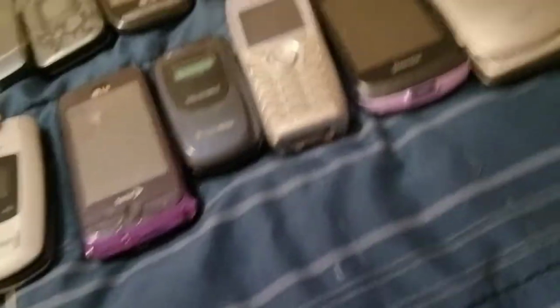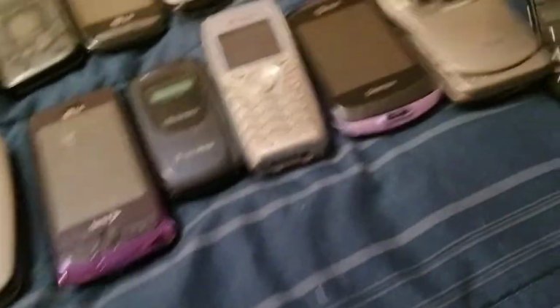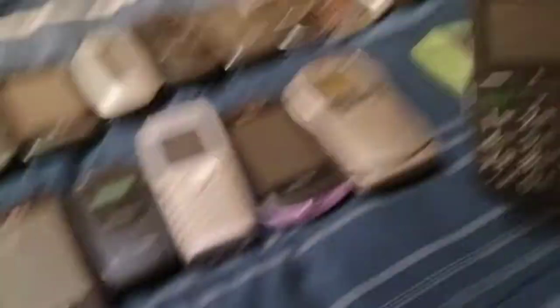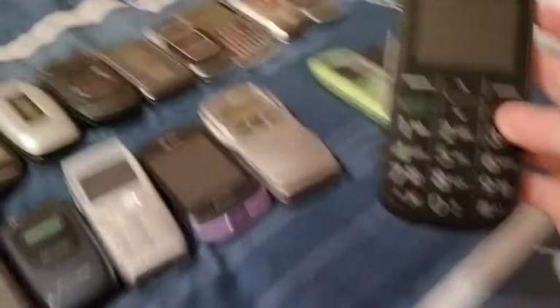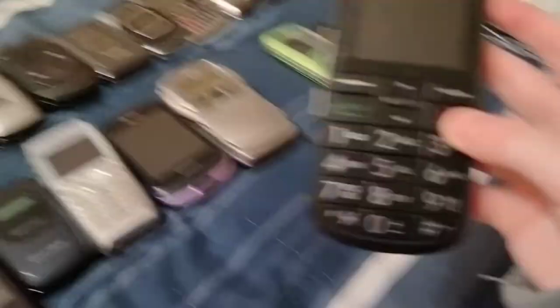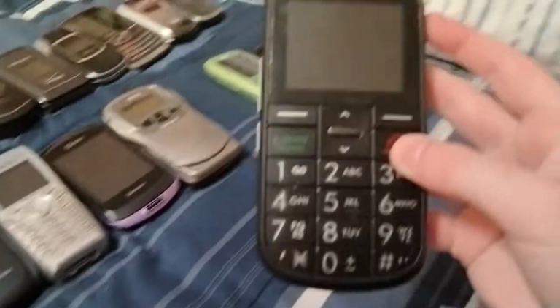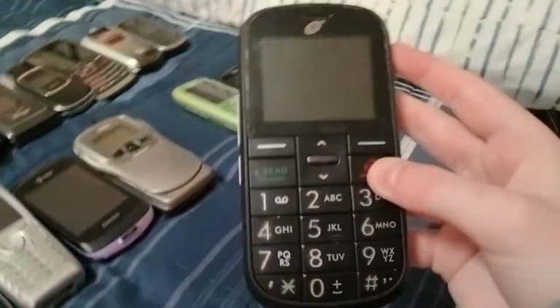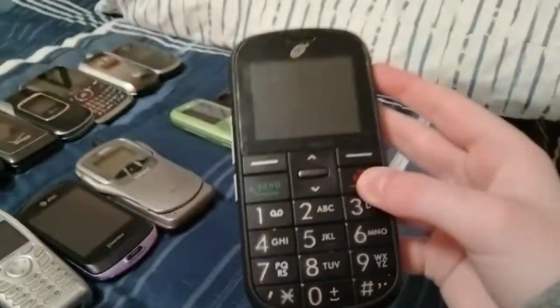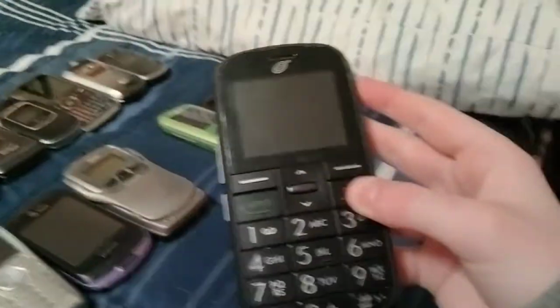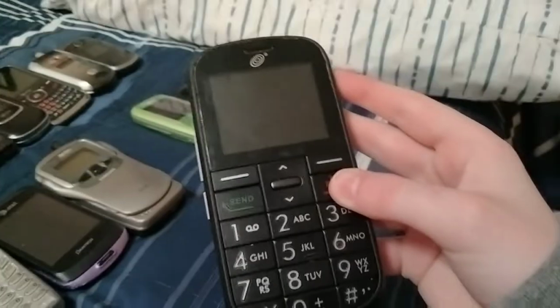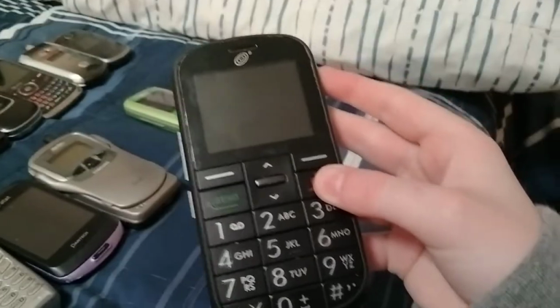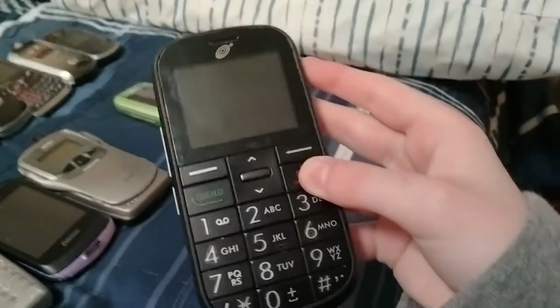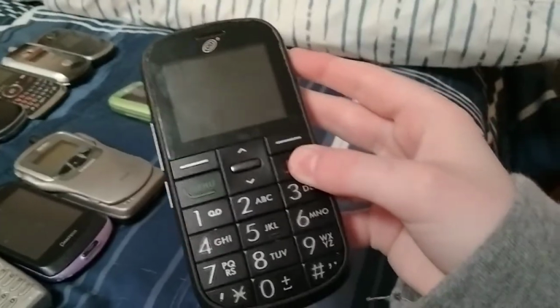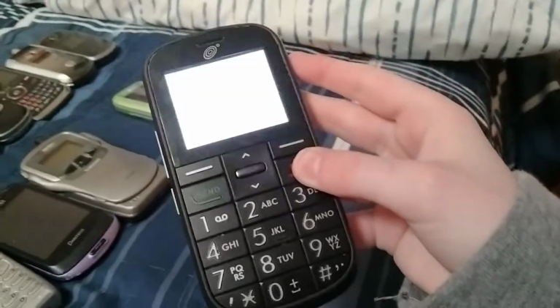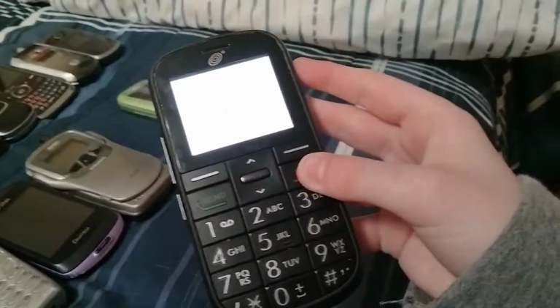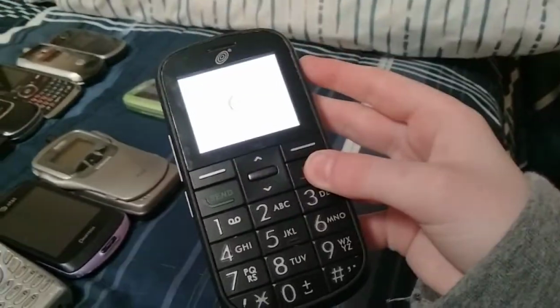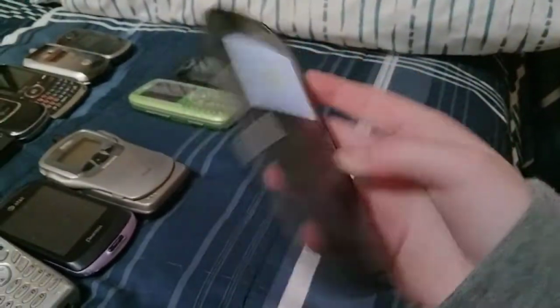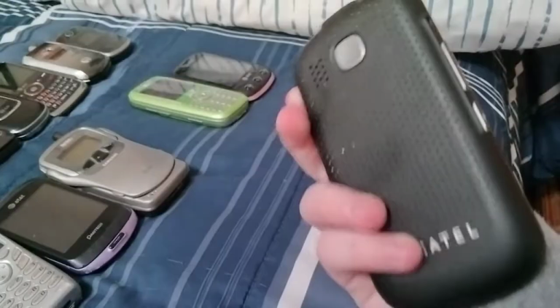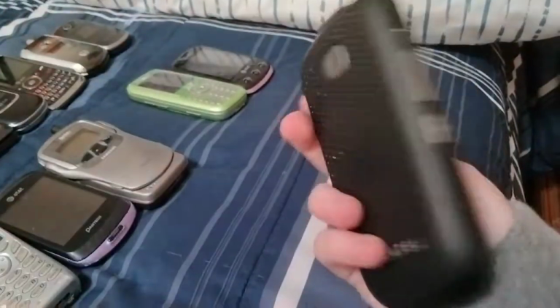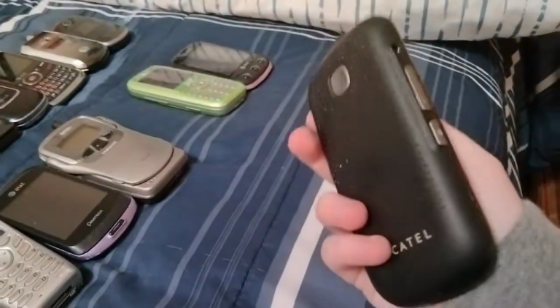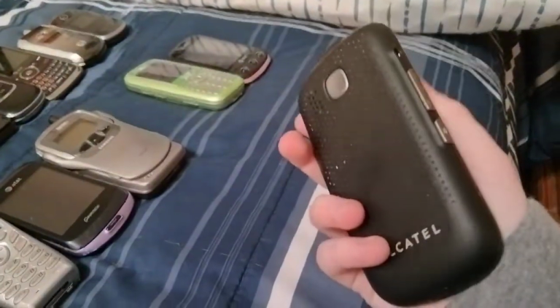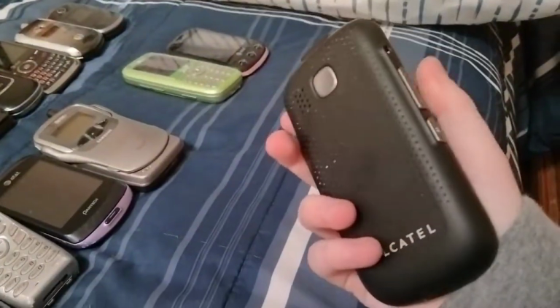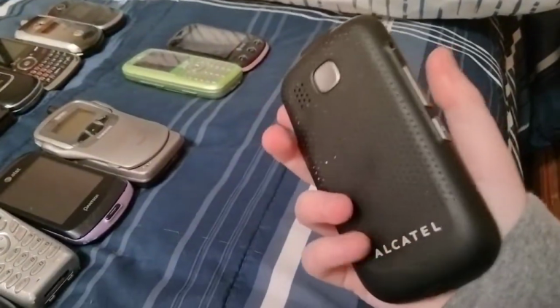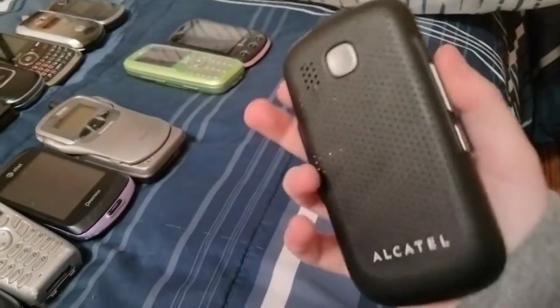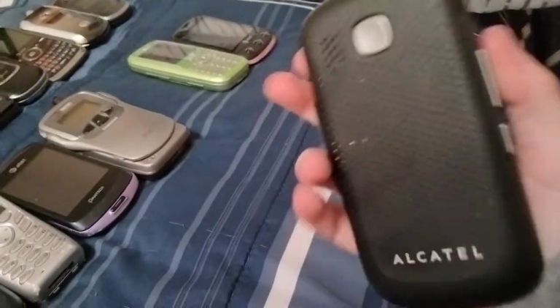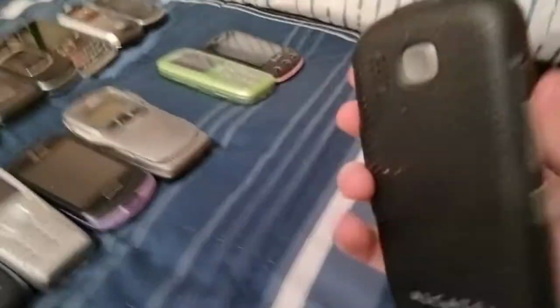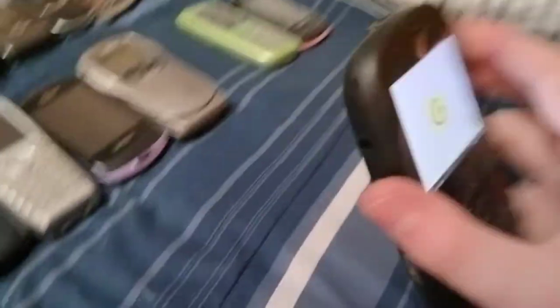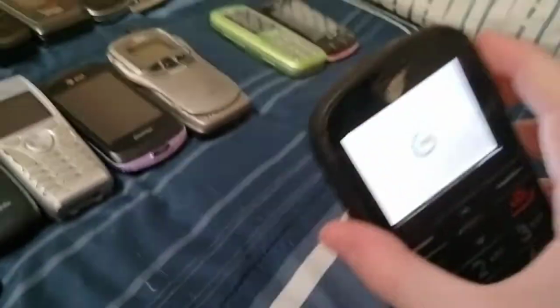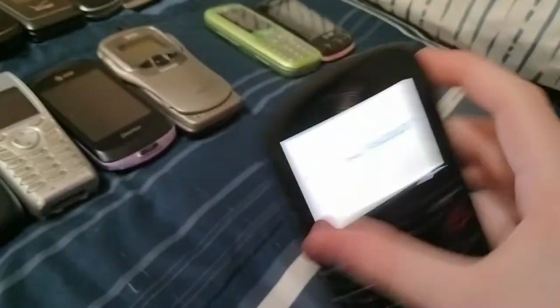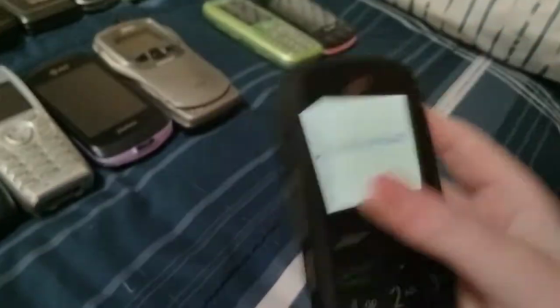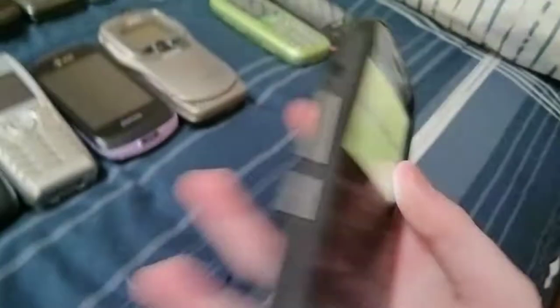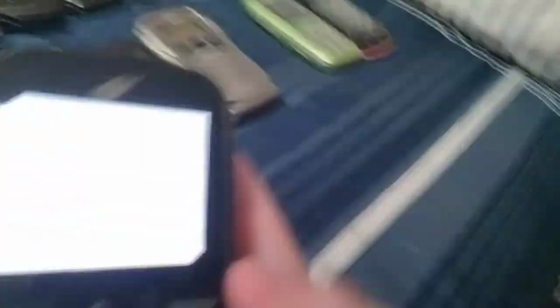Here's an Alcatel Big Easy — this looks fine and it has speakers to listen to it.